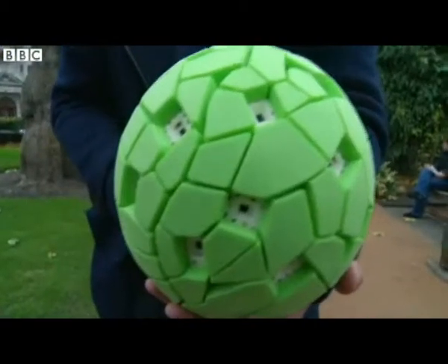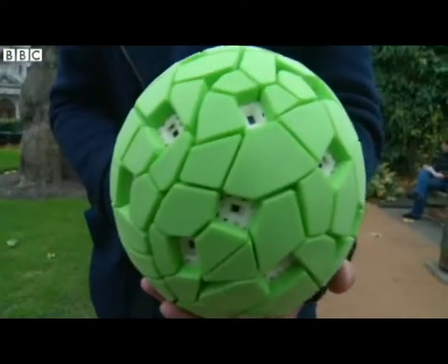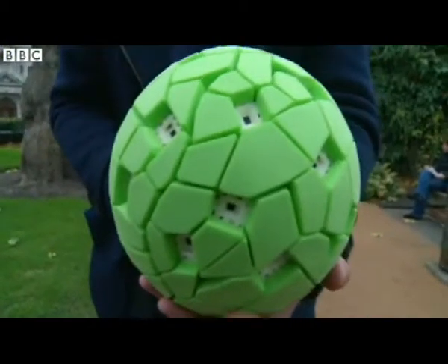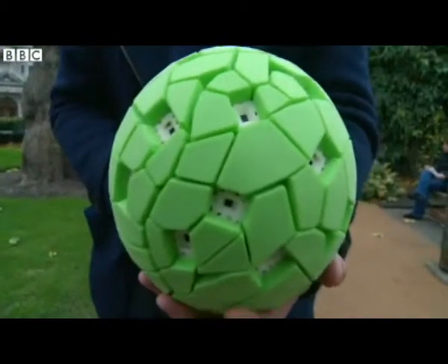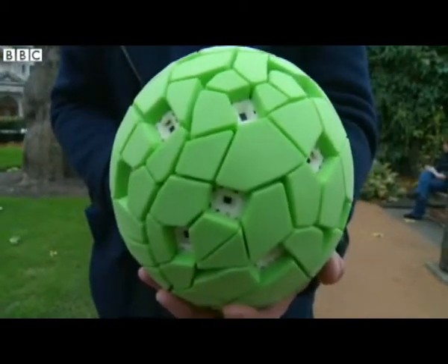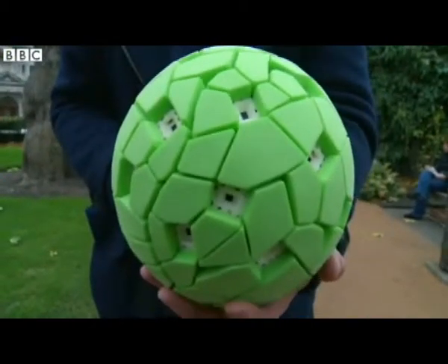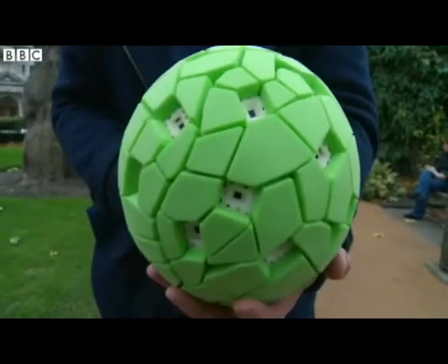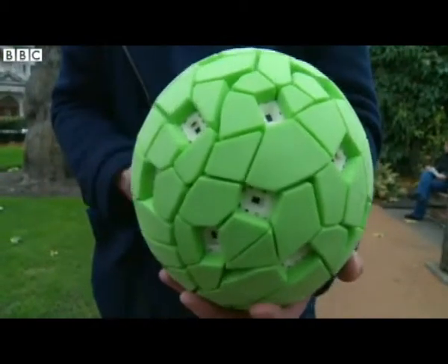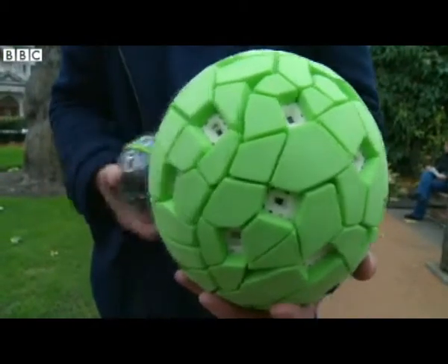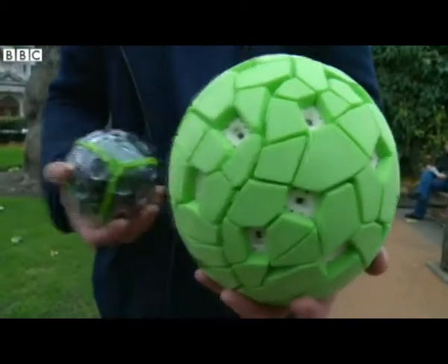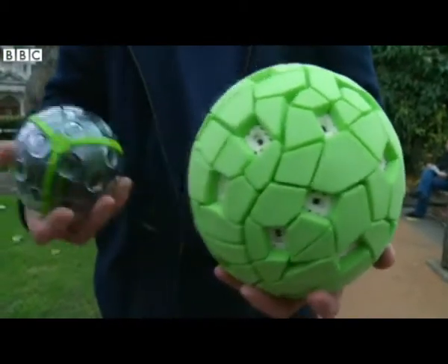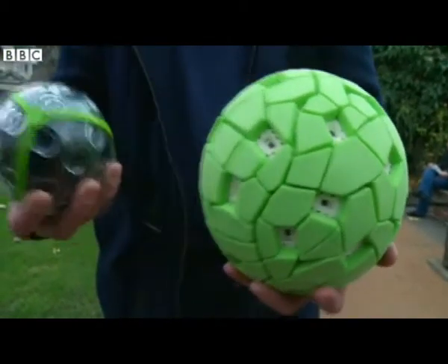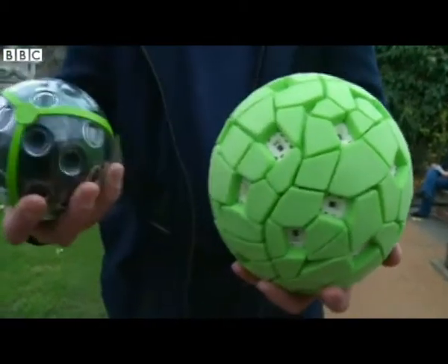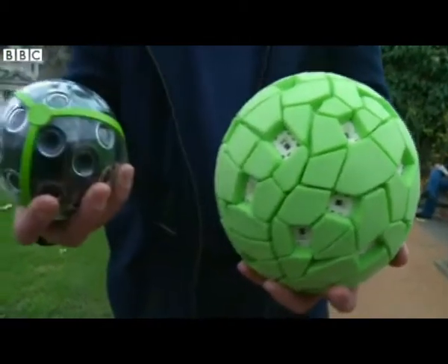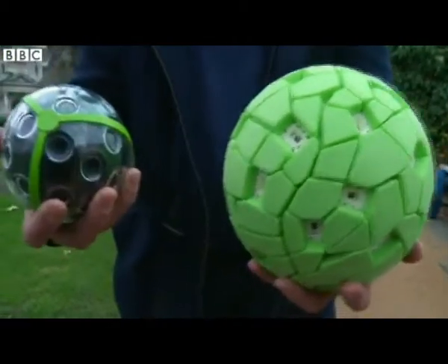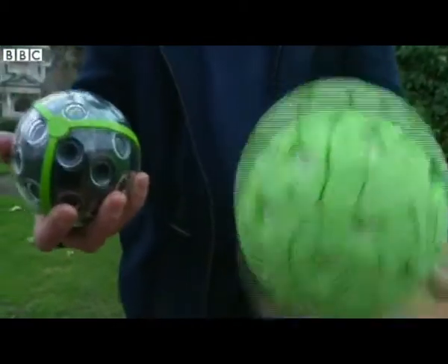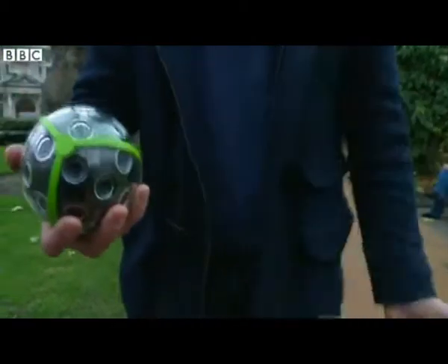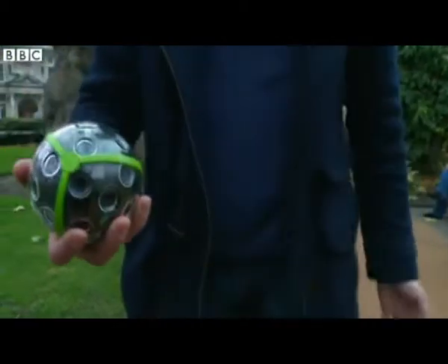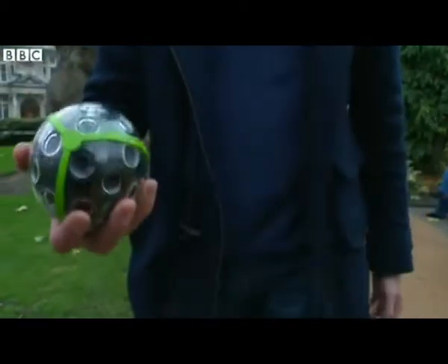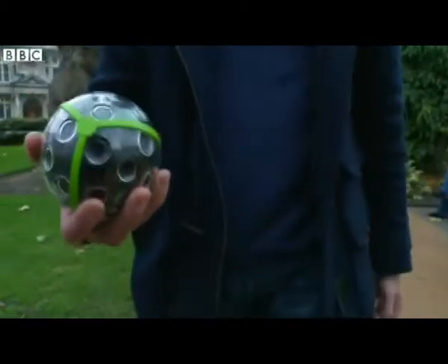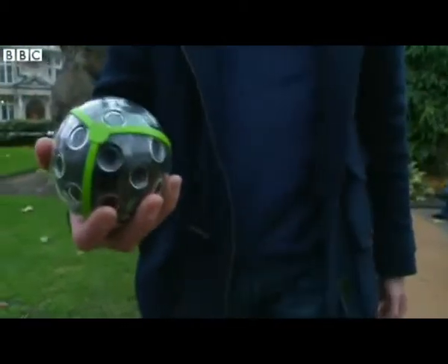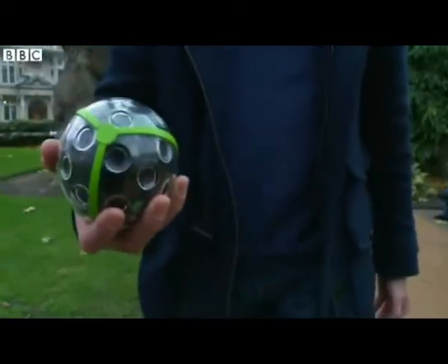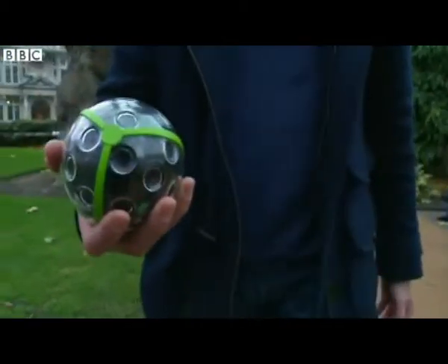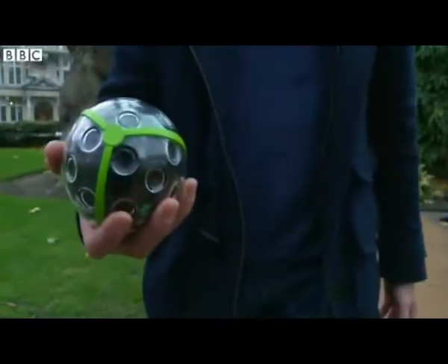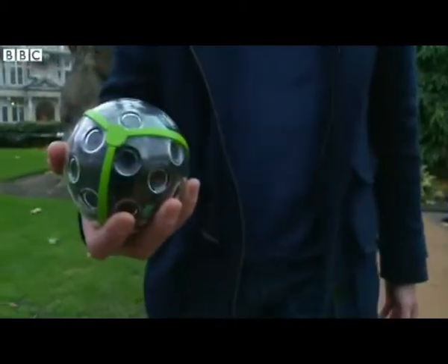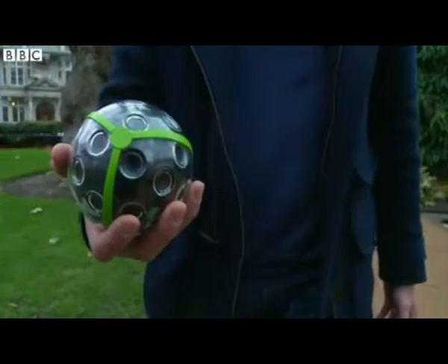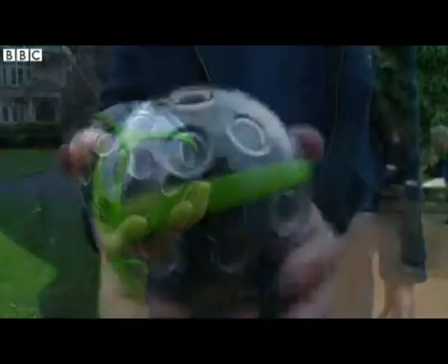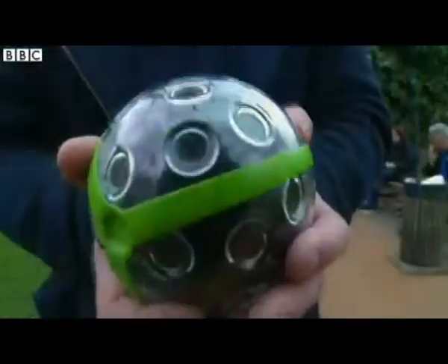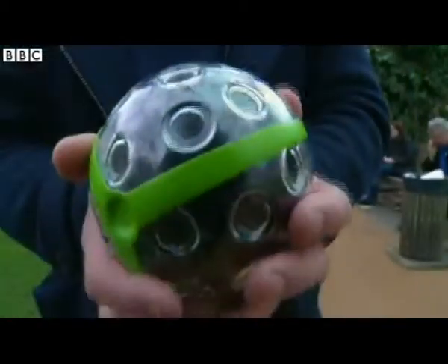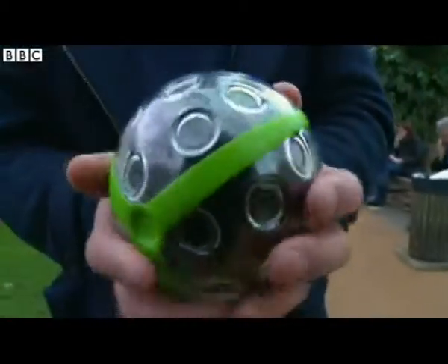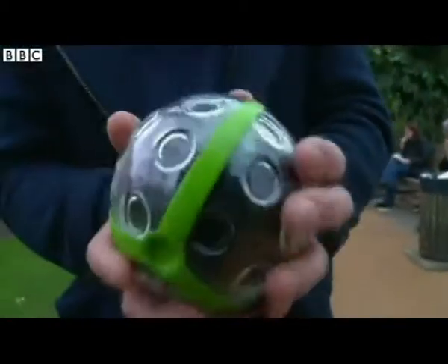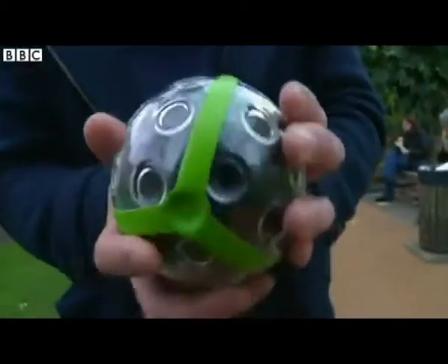The final products will look like this — more stylish and a bit easier to fit in your pocket.